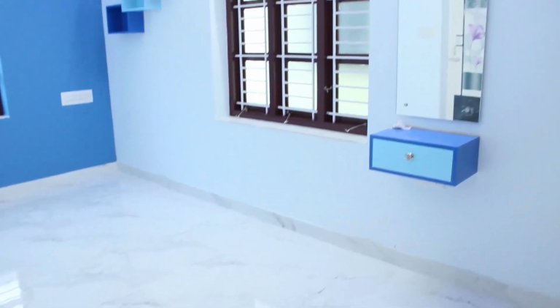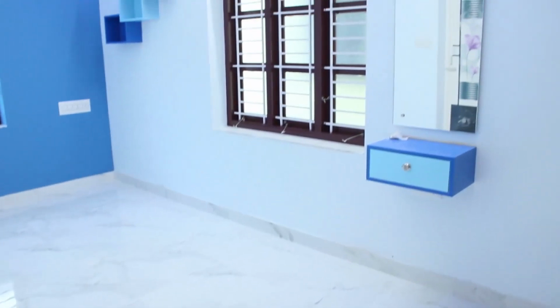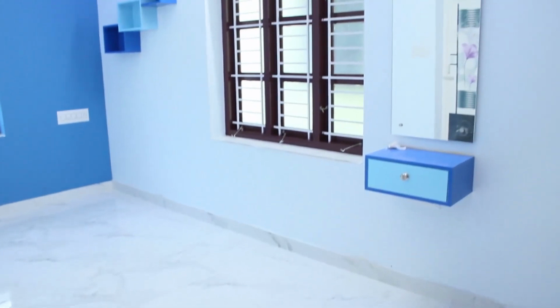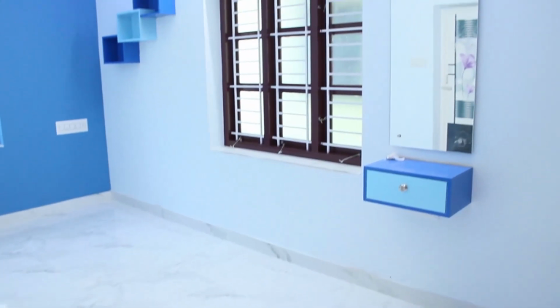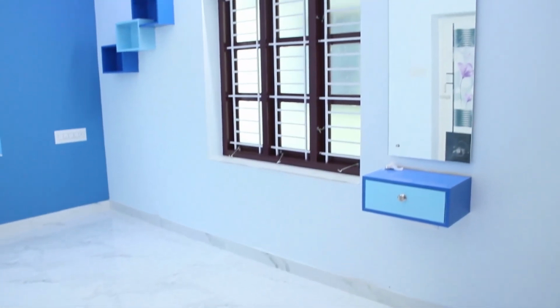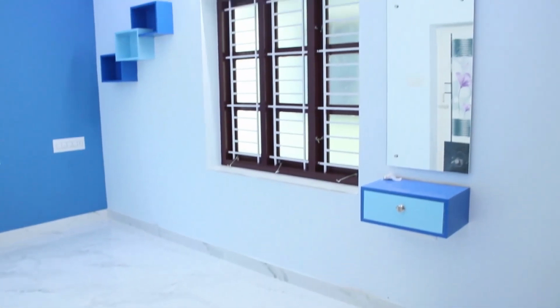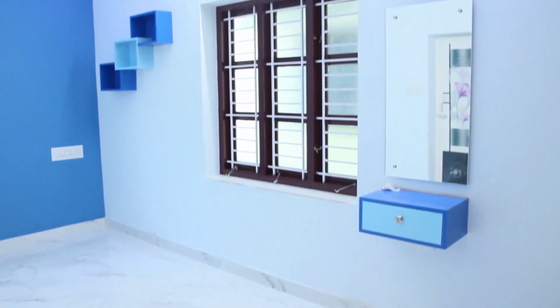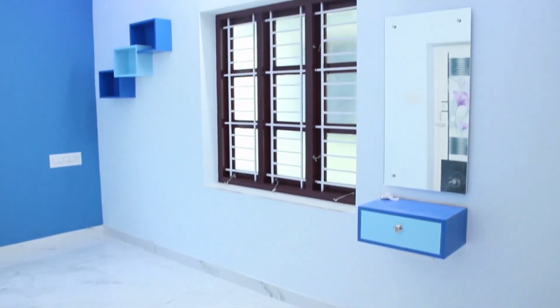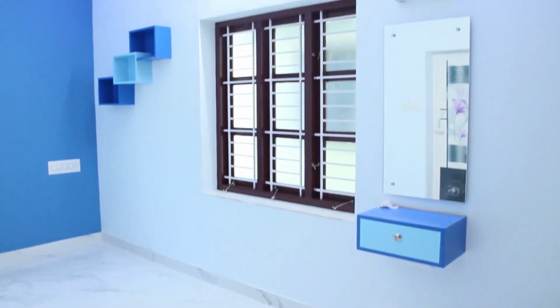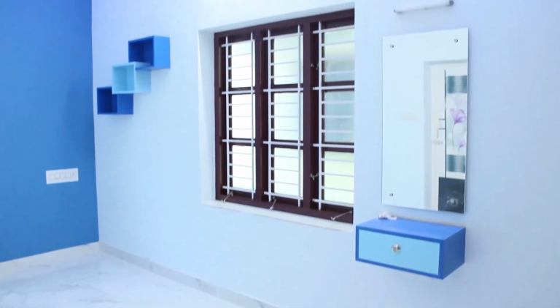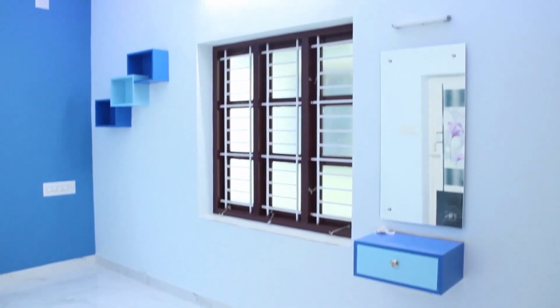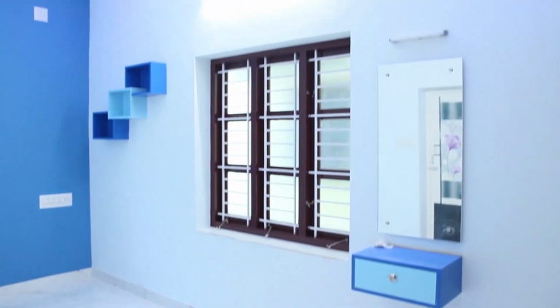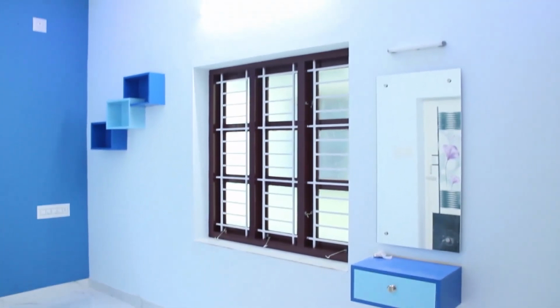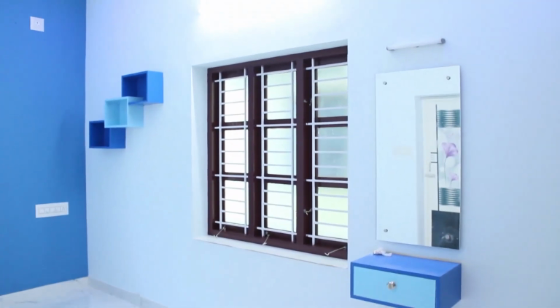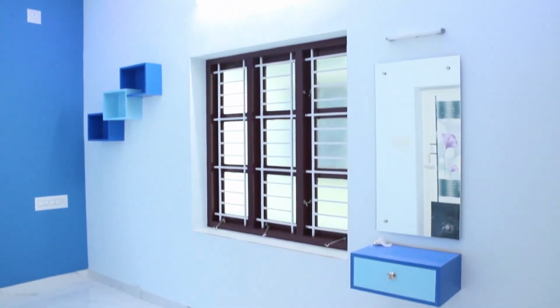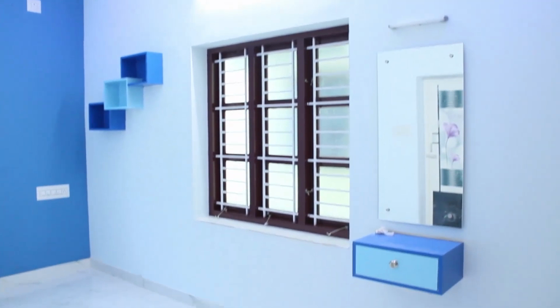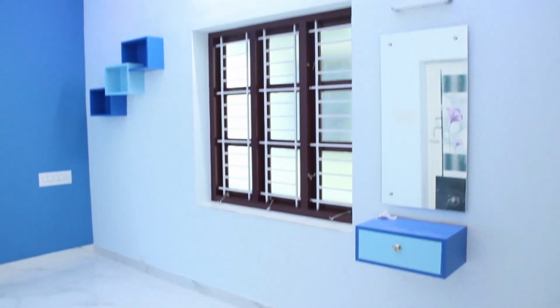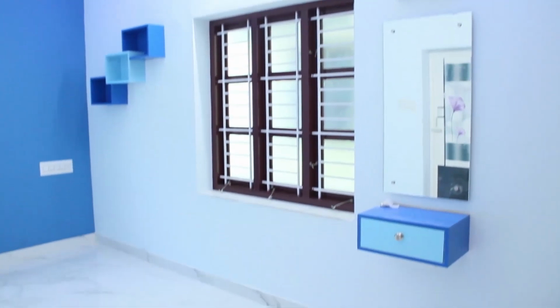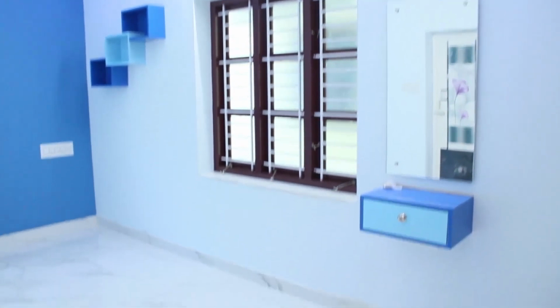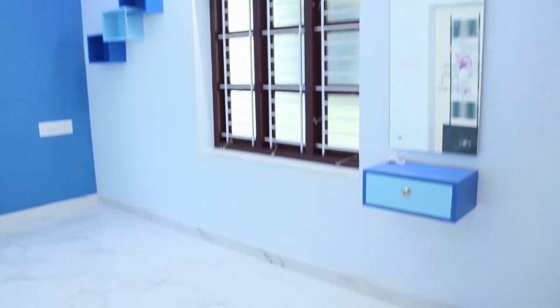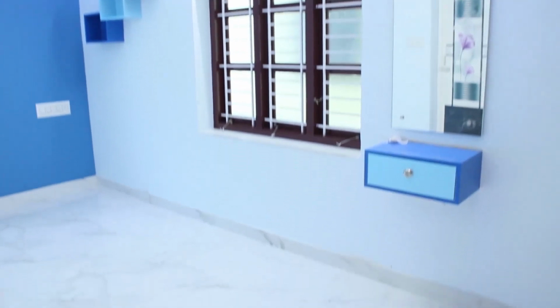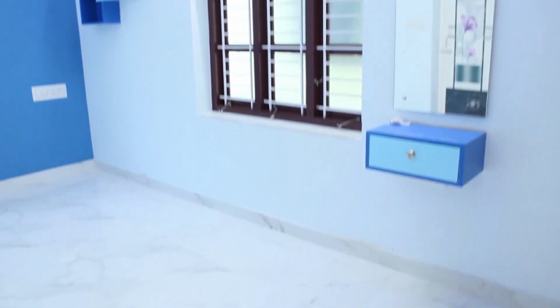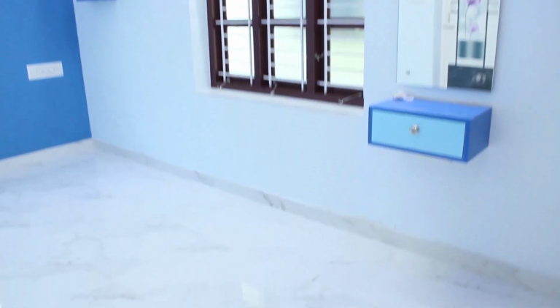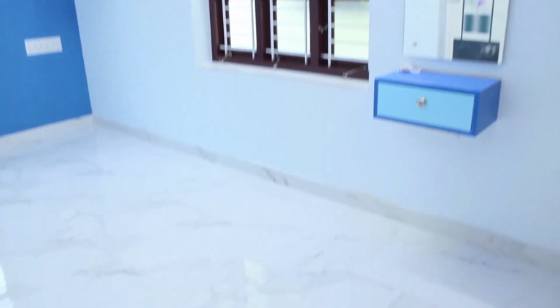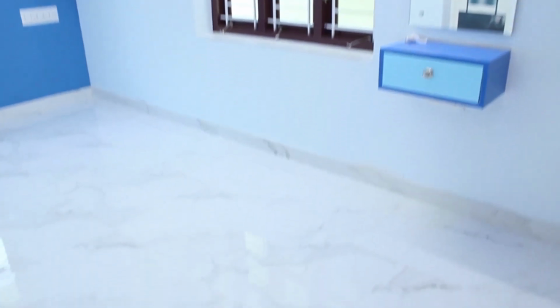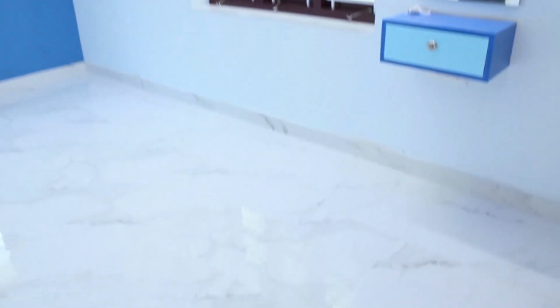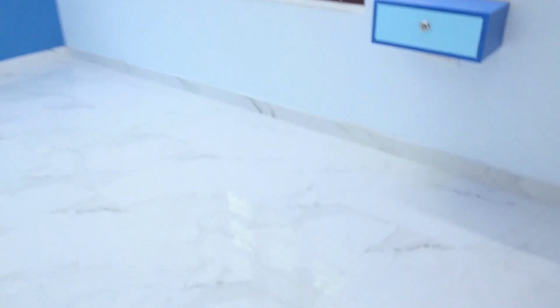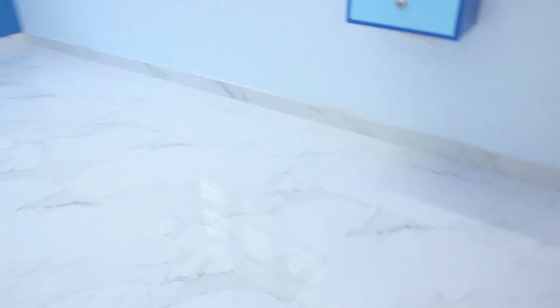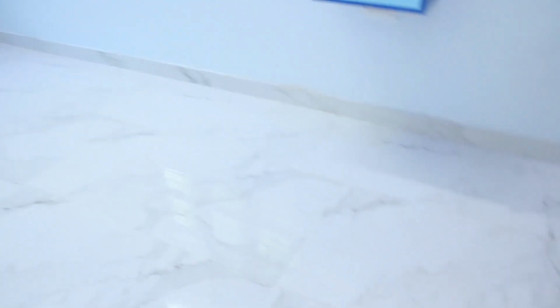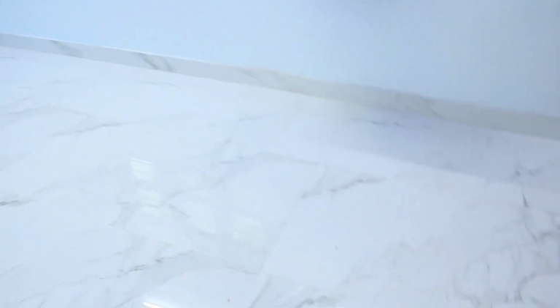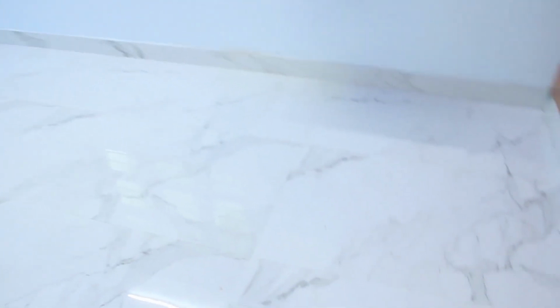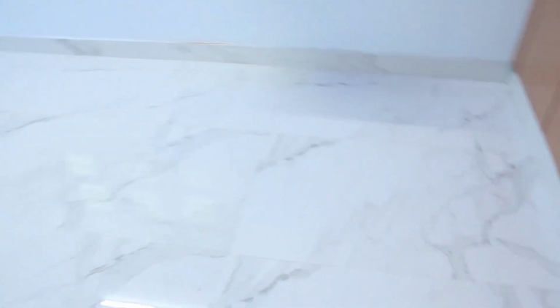Now we can see the wall ceiling. If we look at the right wall of the bedroom, we can see the dressing room.